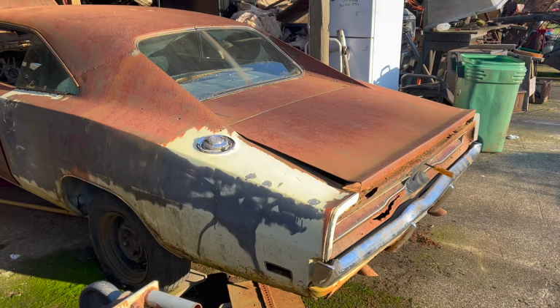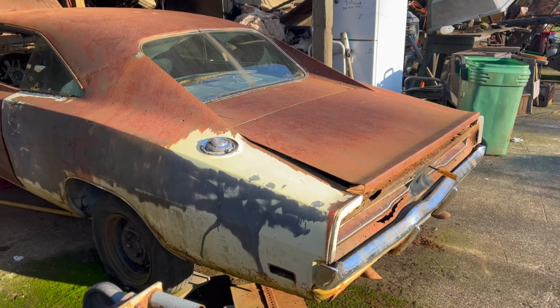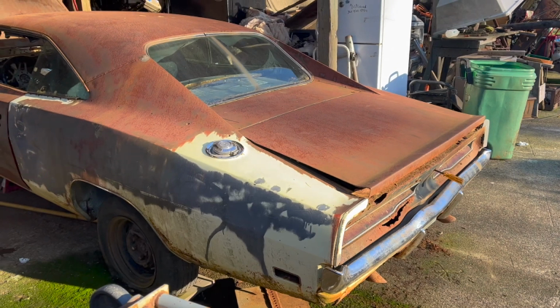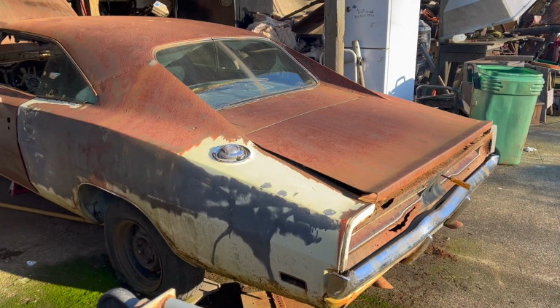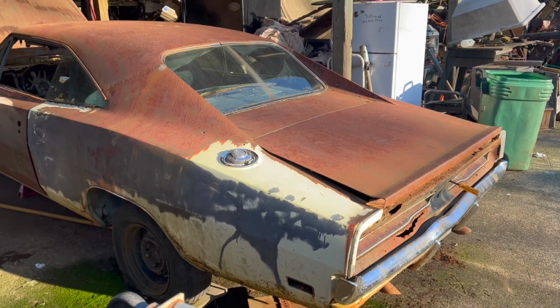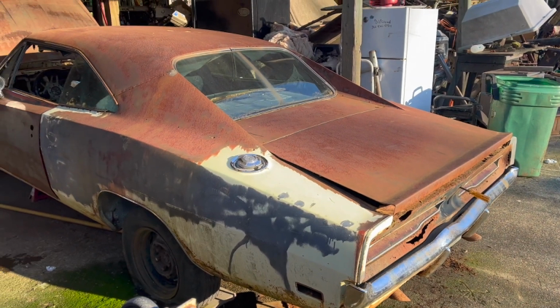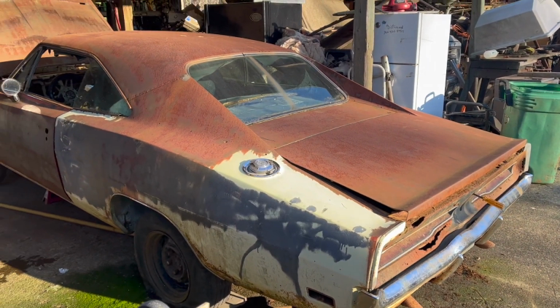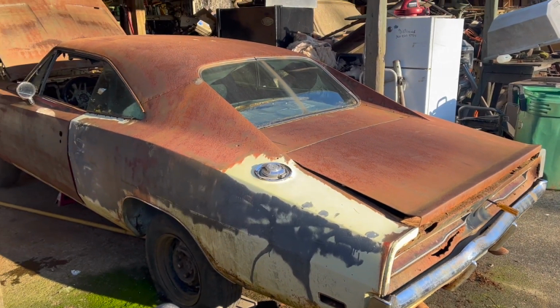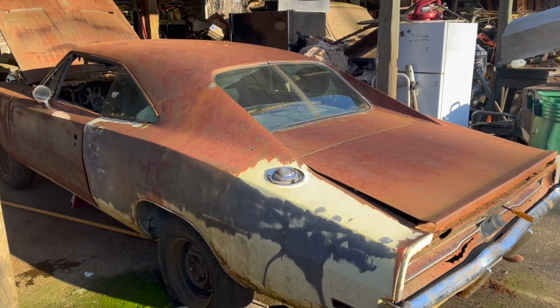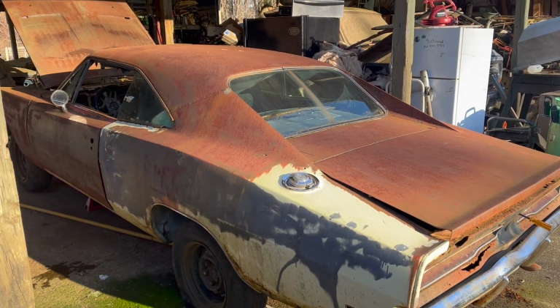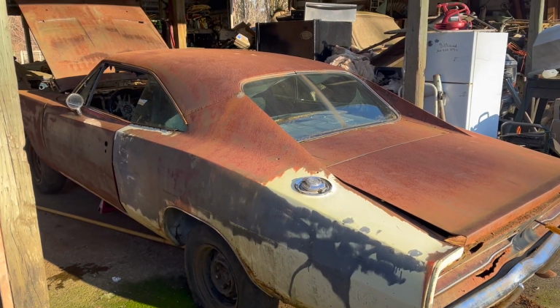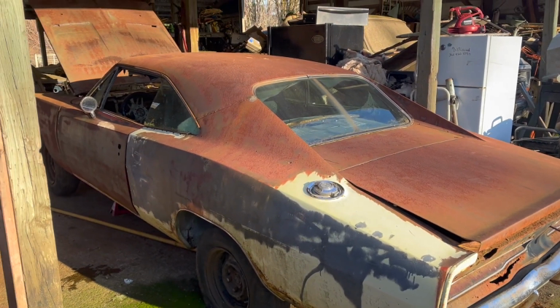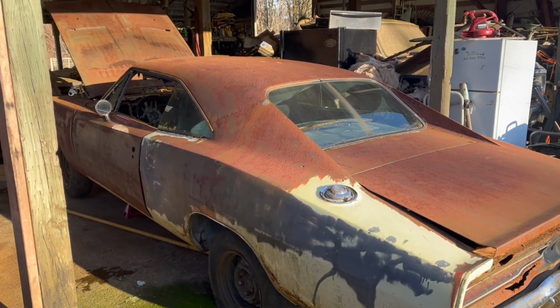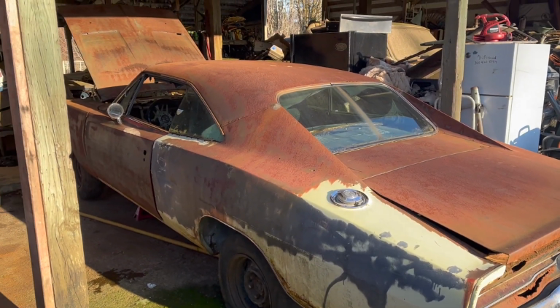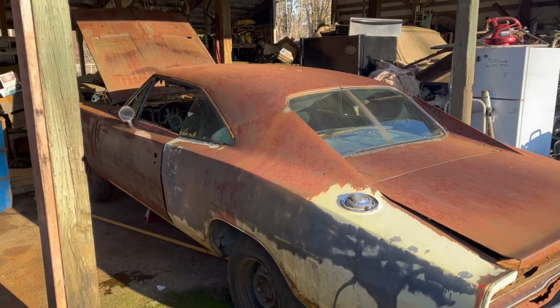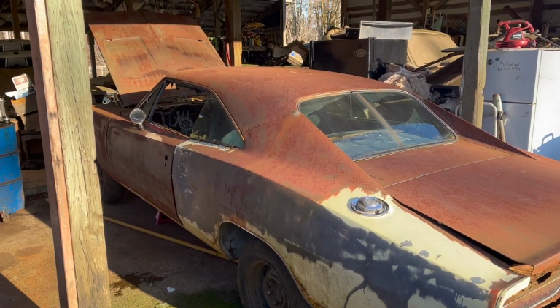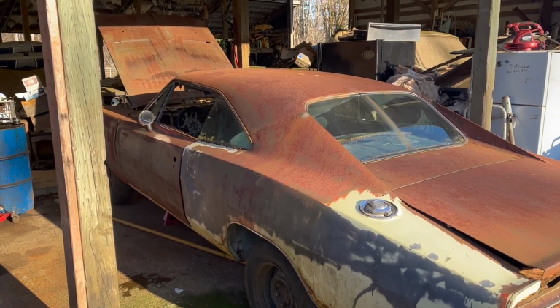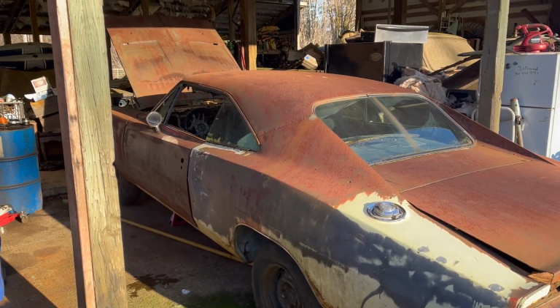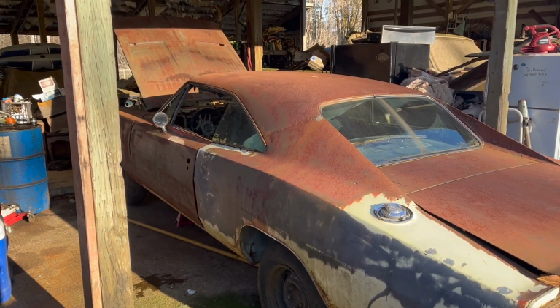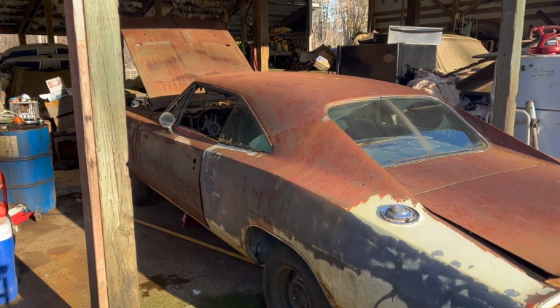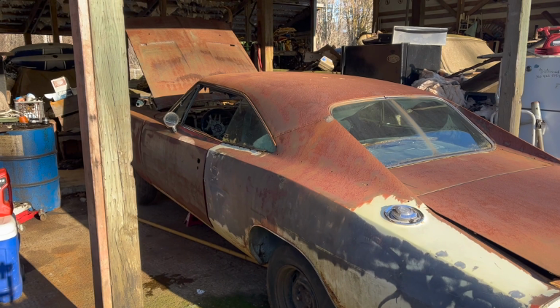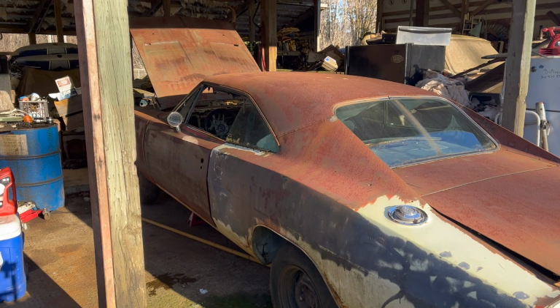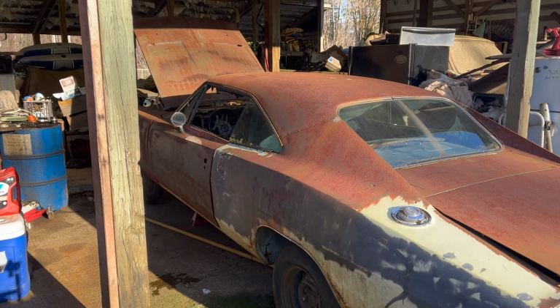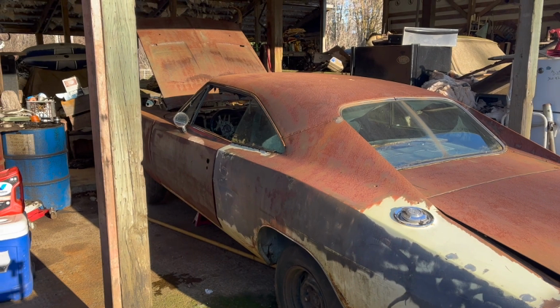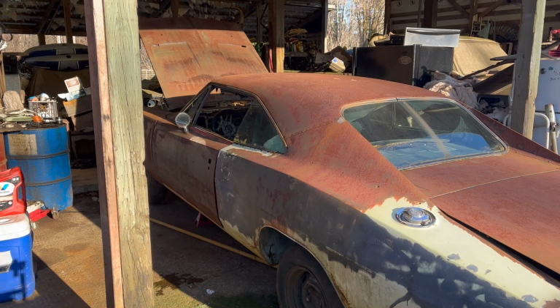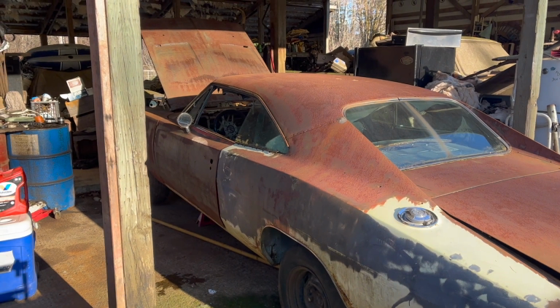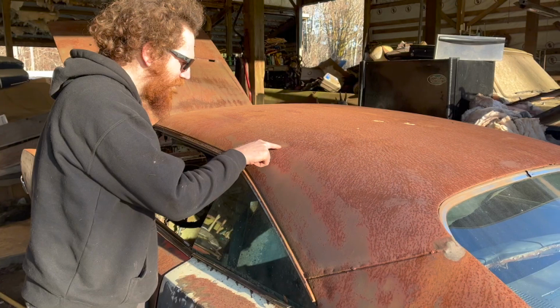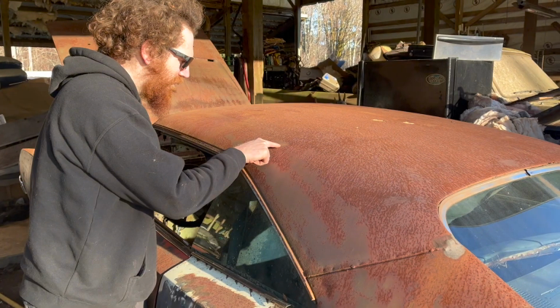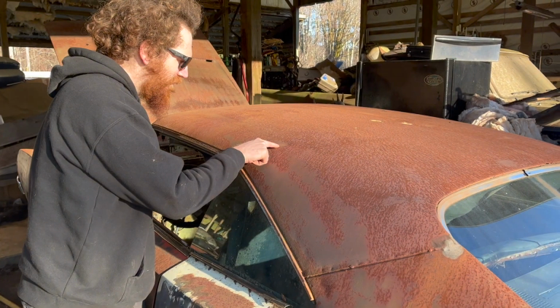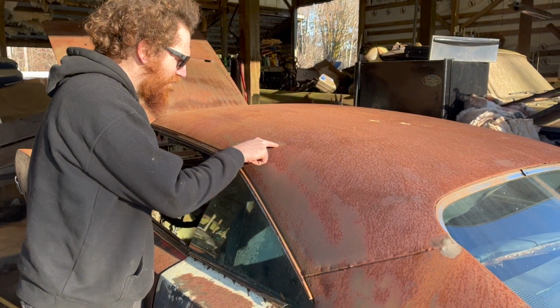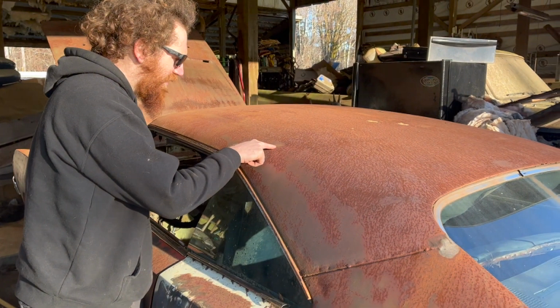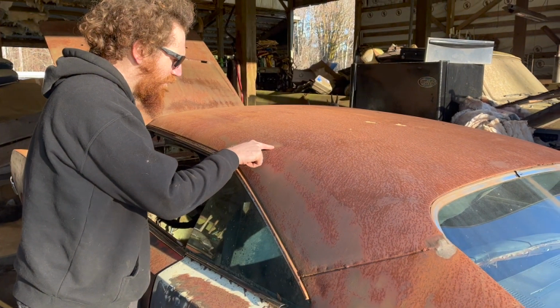Today on Dead Dodge Garage, it's a 69 Dodge Charger. Like, the worst 69 Dodge Charger. Wow, it's junk.